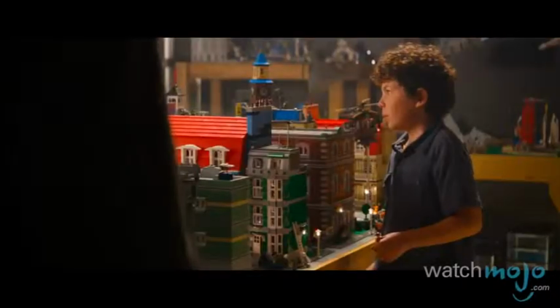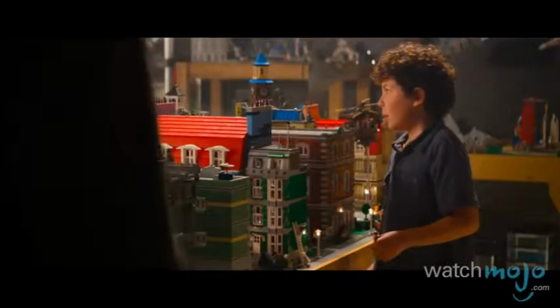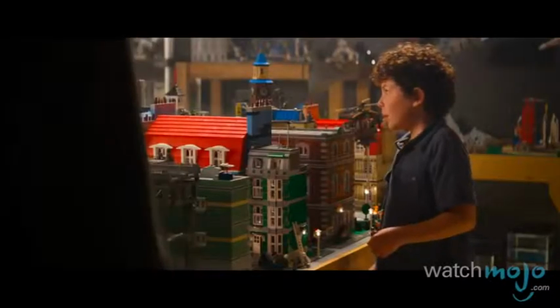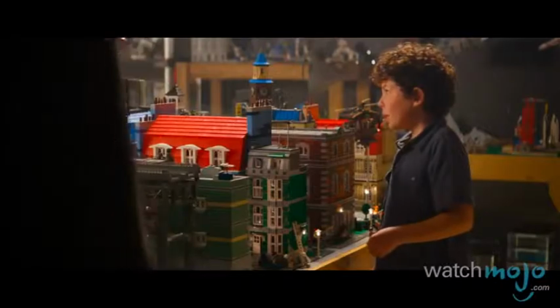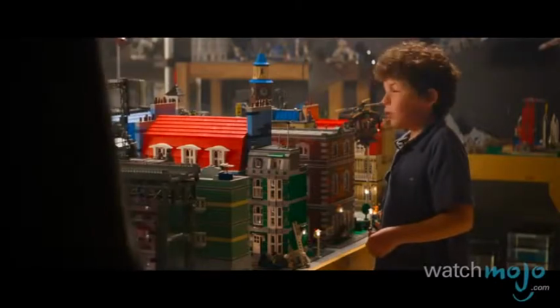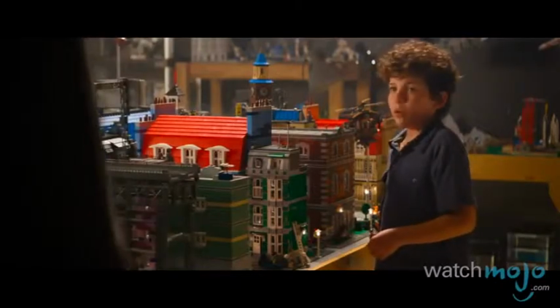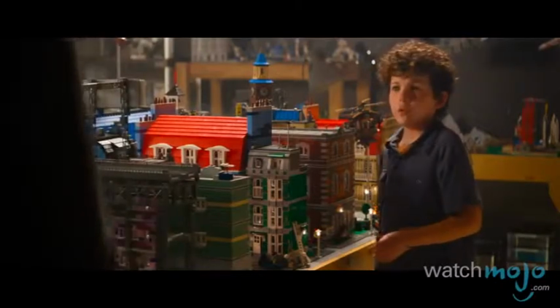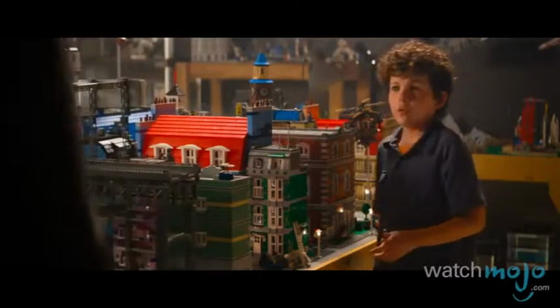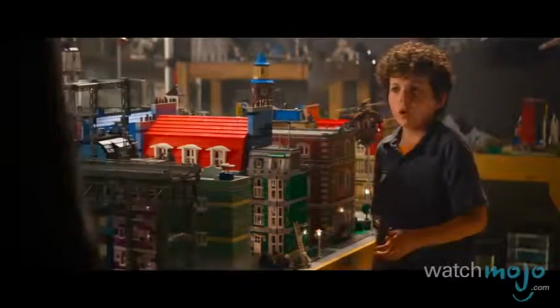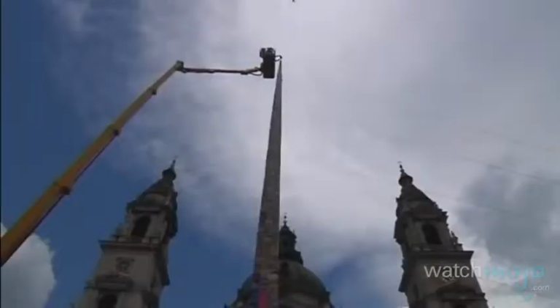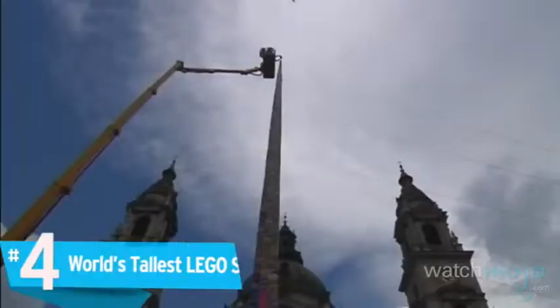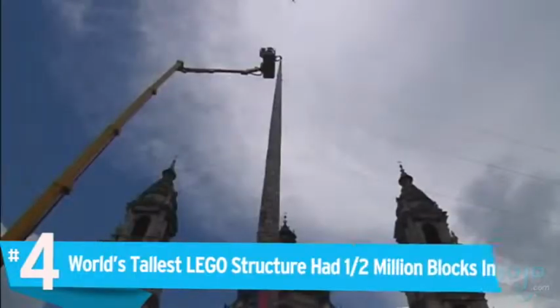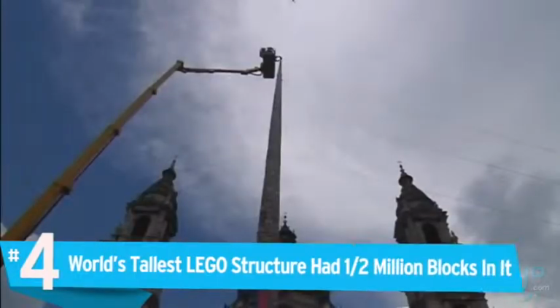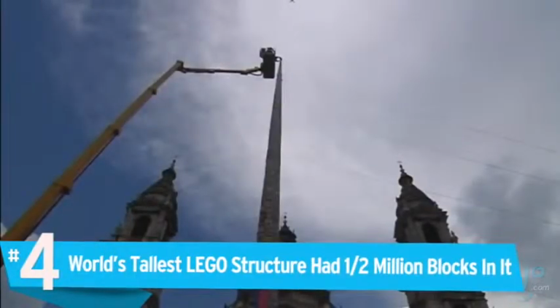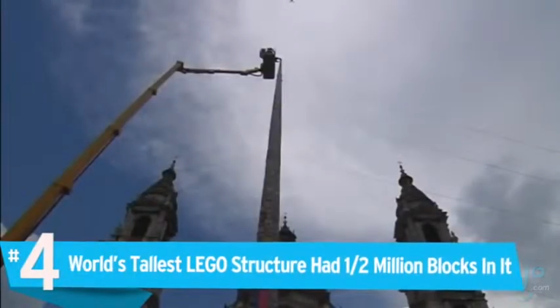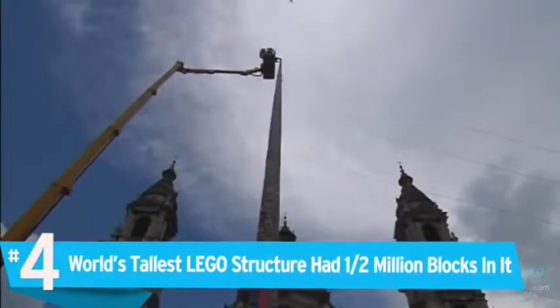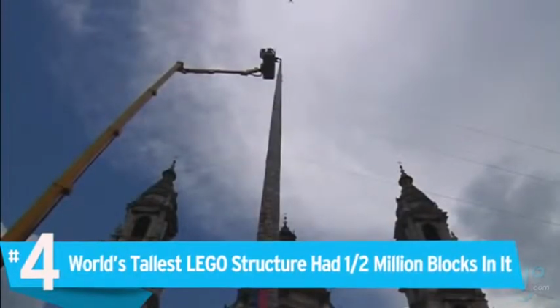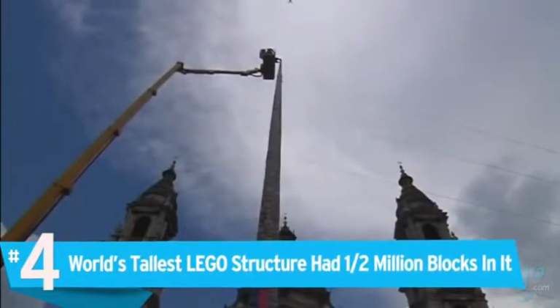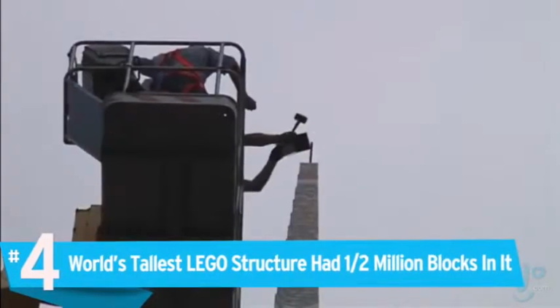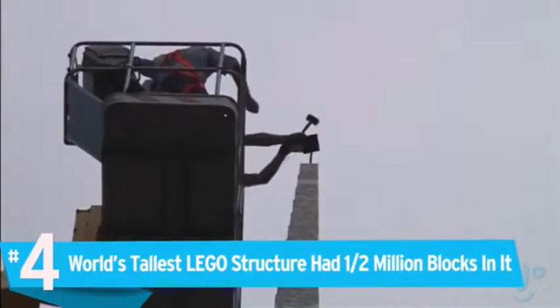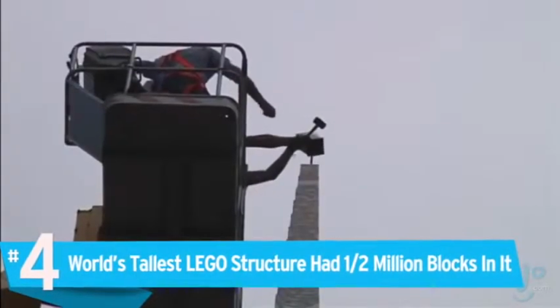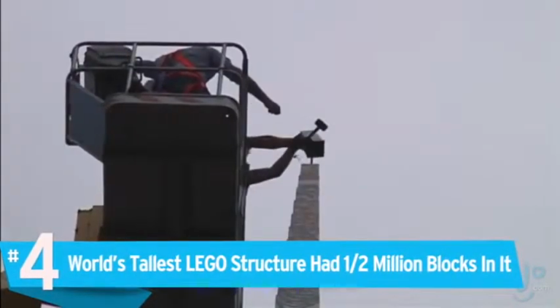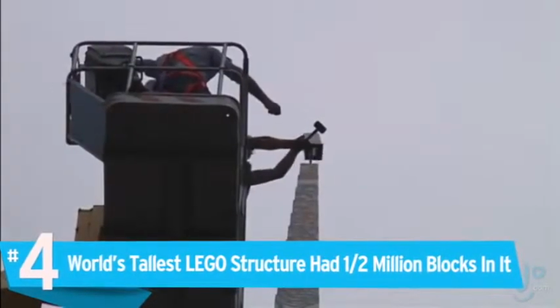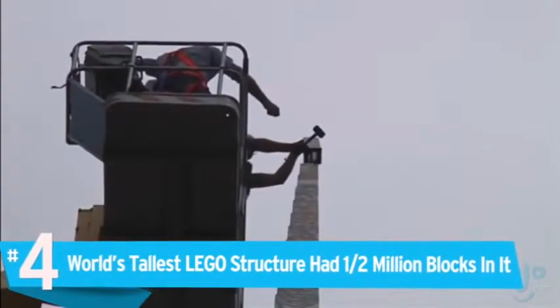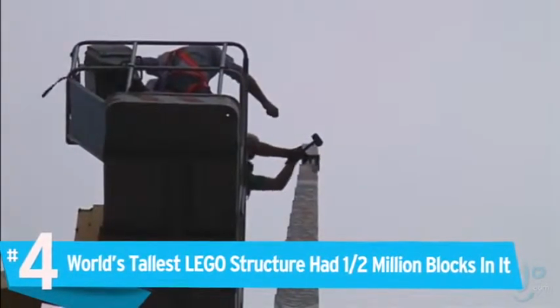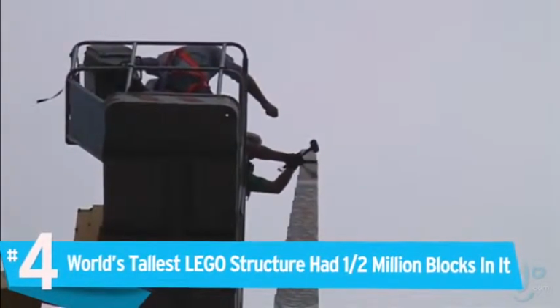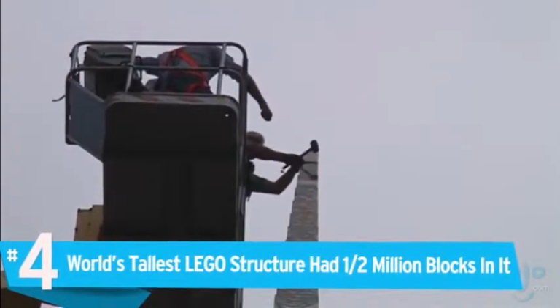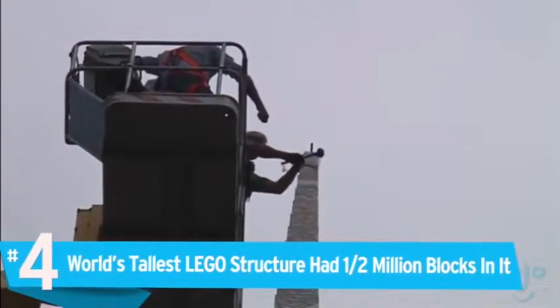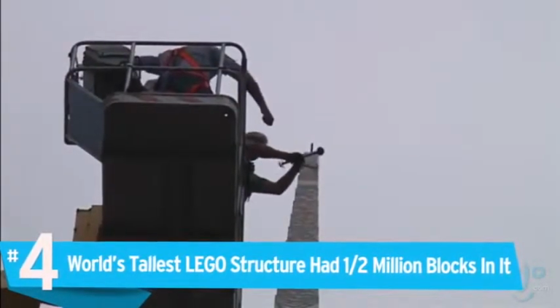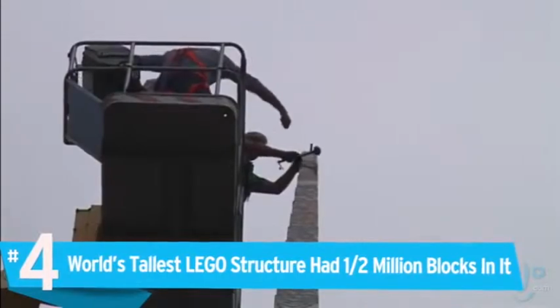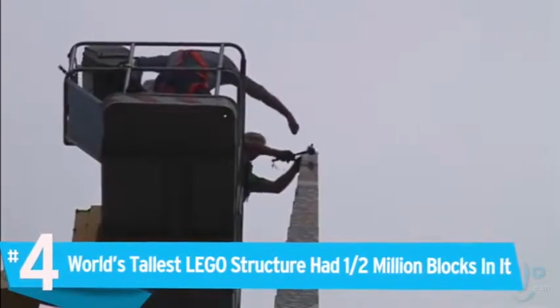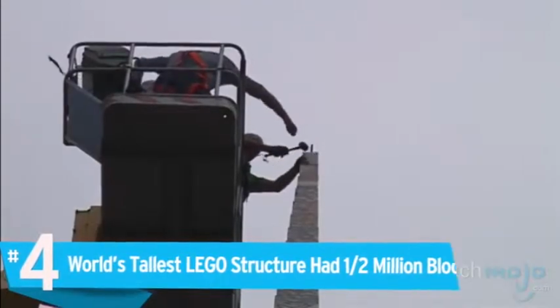Number four: the world's tallest Lego structure had half a million blocks in it.